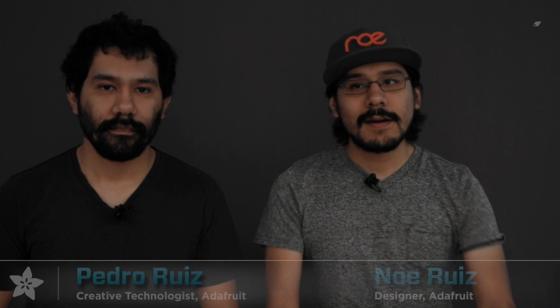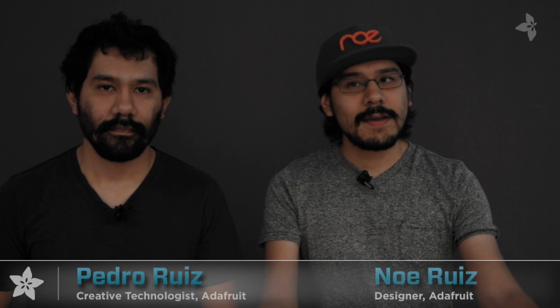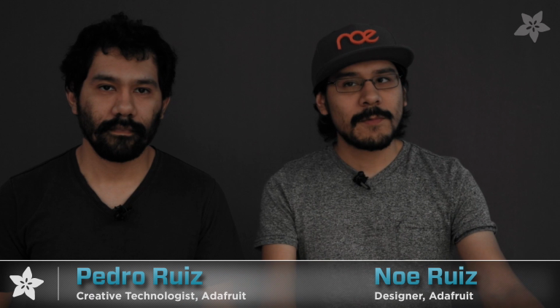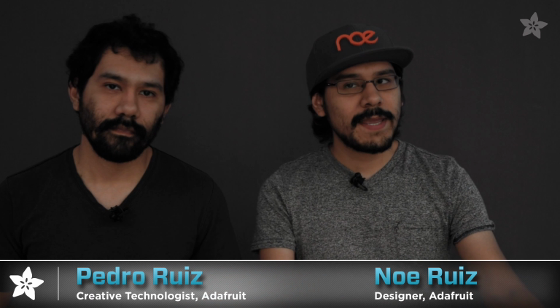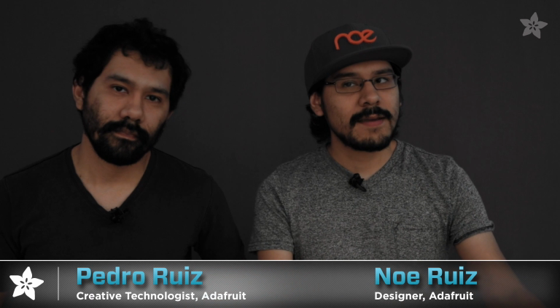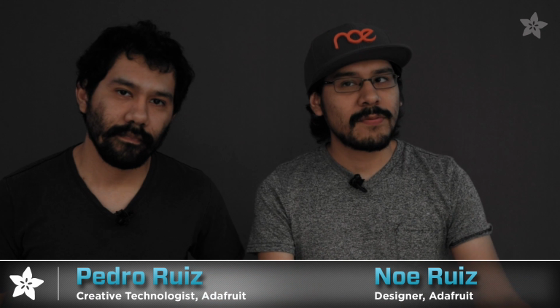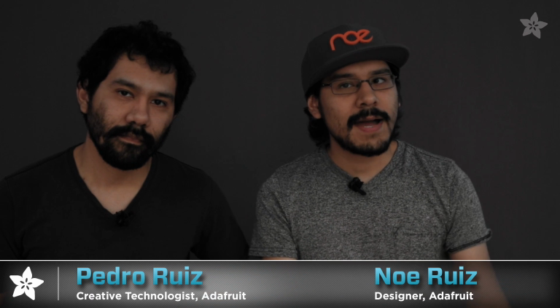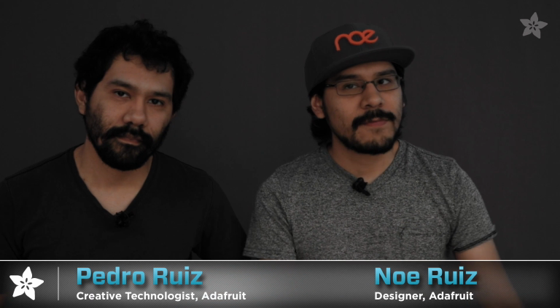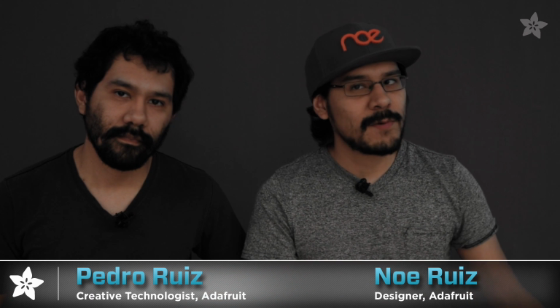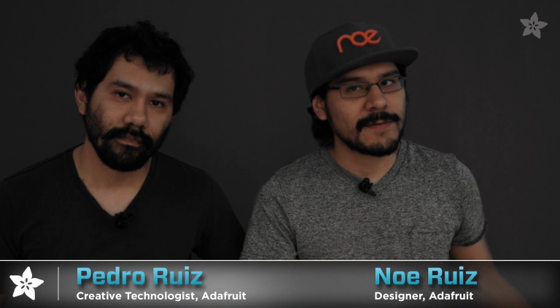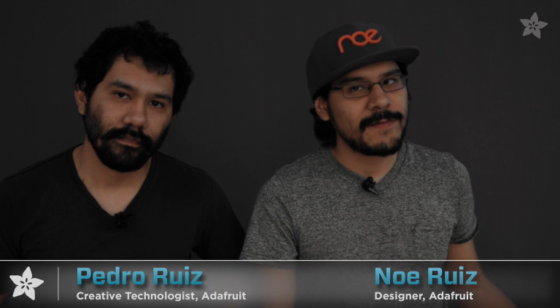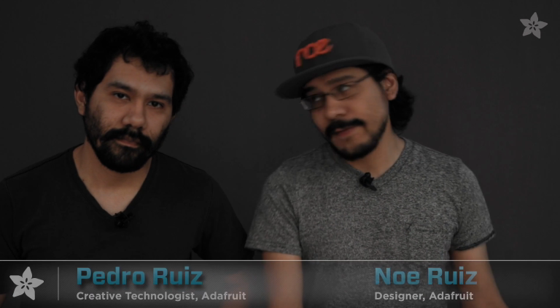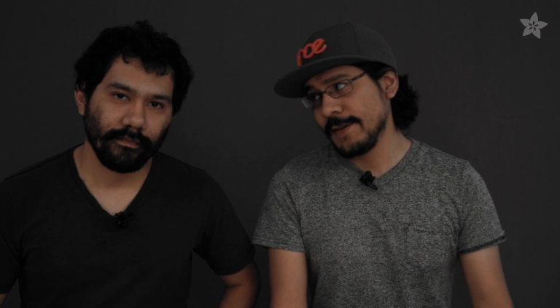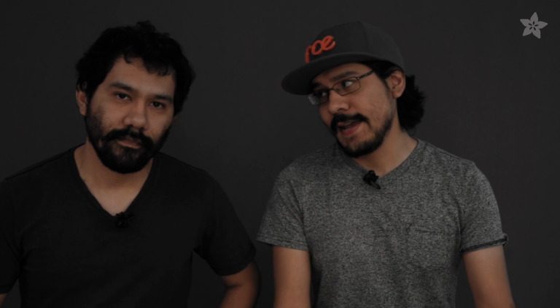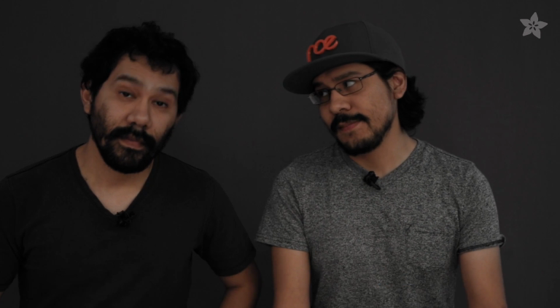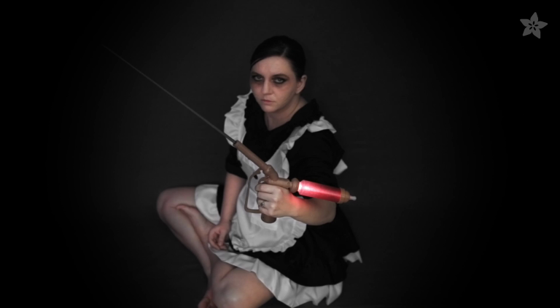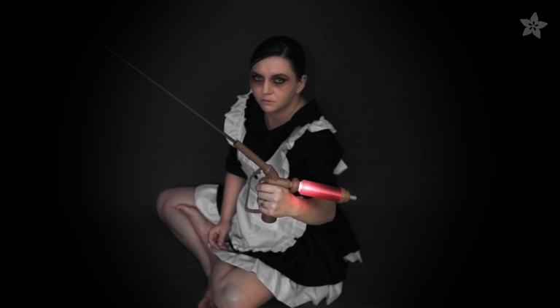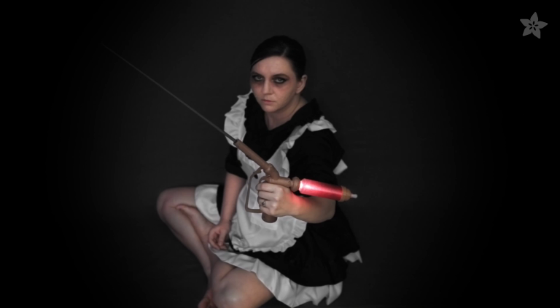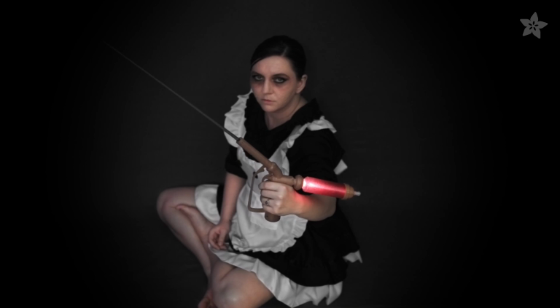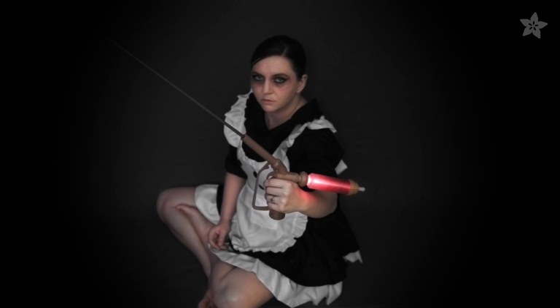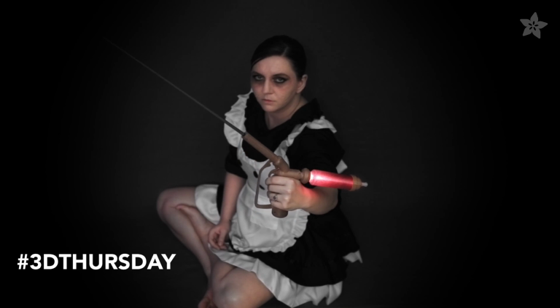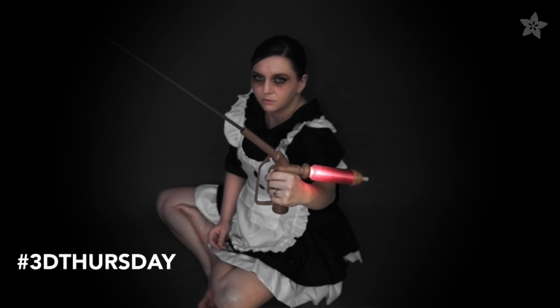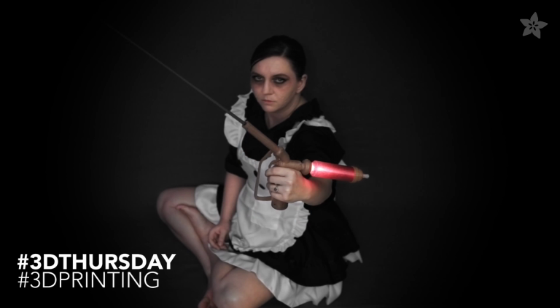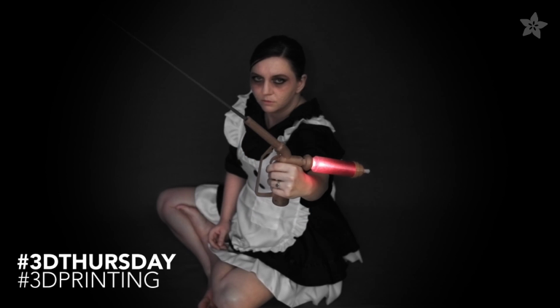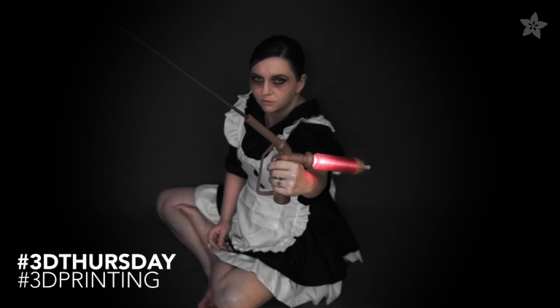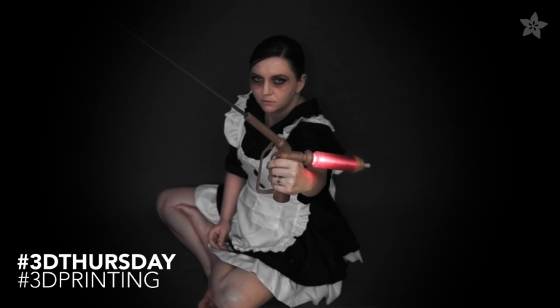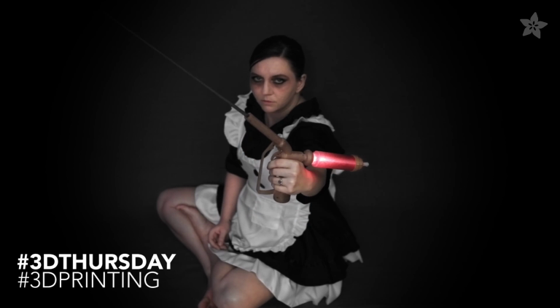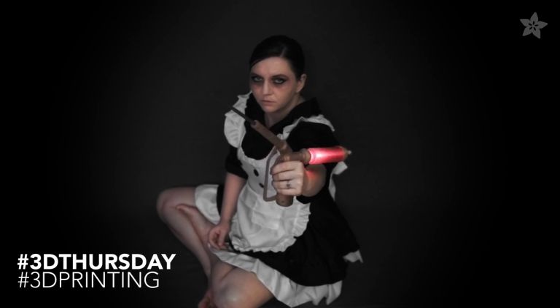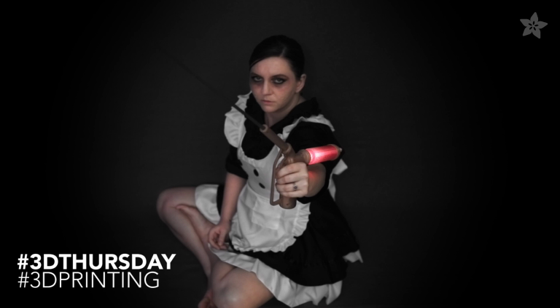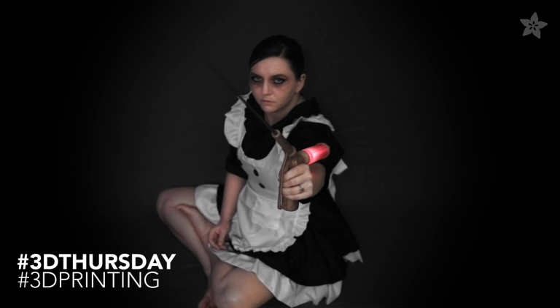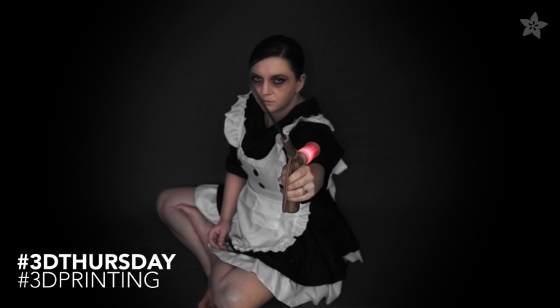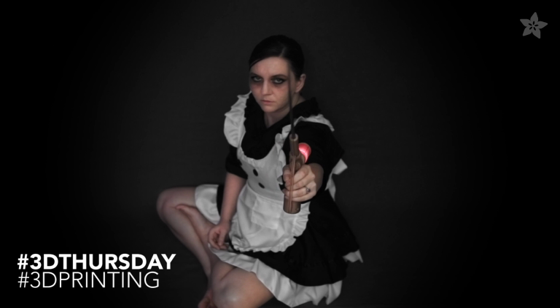Coming up, we're making a prop from one of our favorite video games. That's right, this week we're making the Little Sister Syringe from Bioshock.